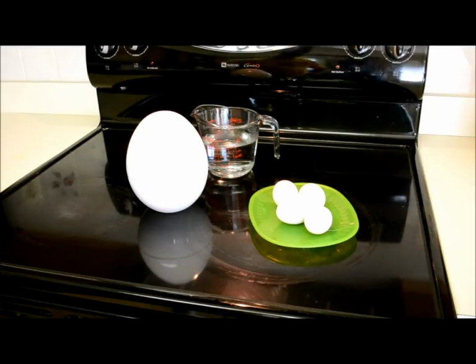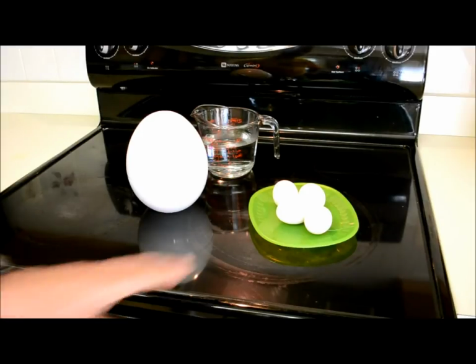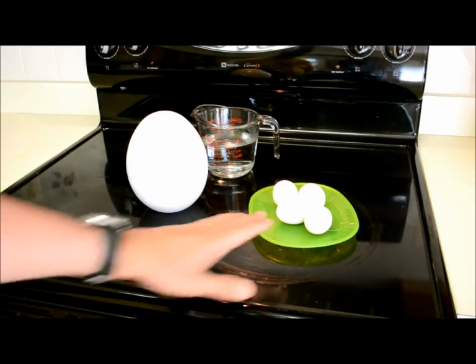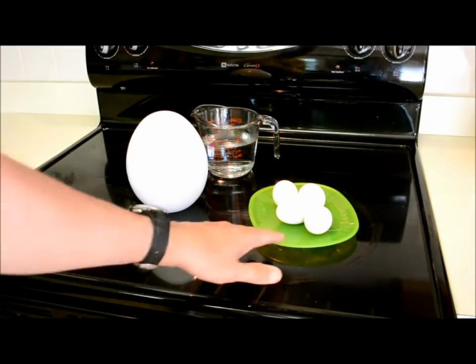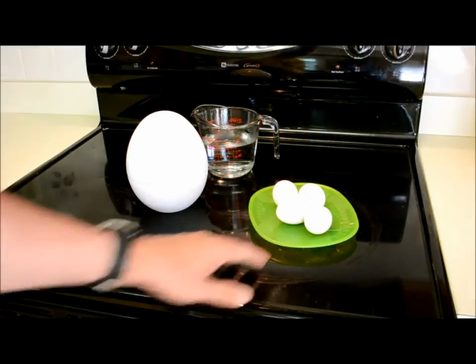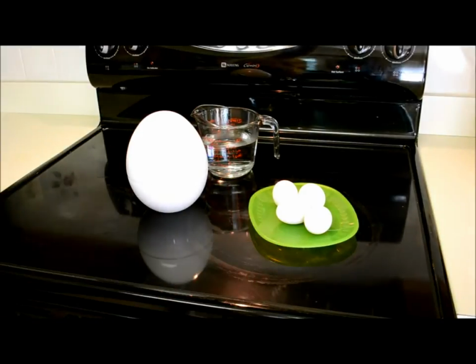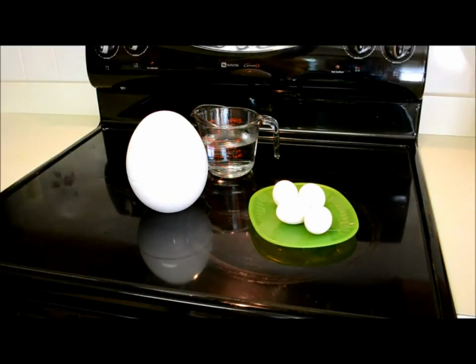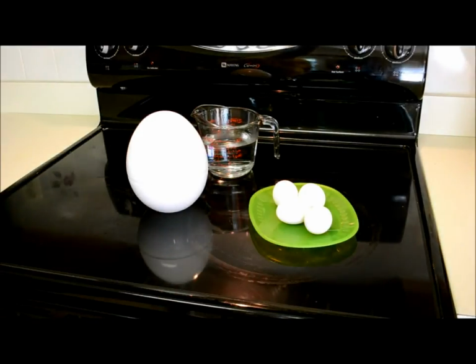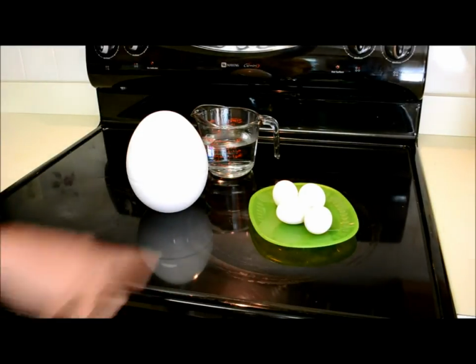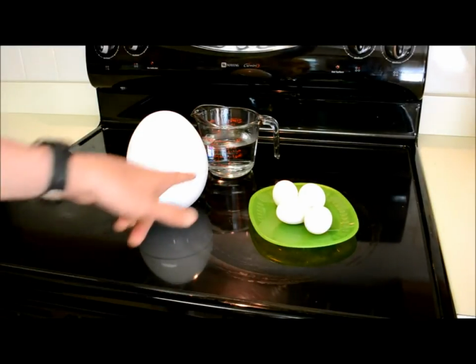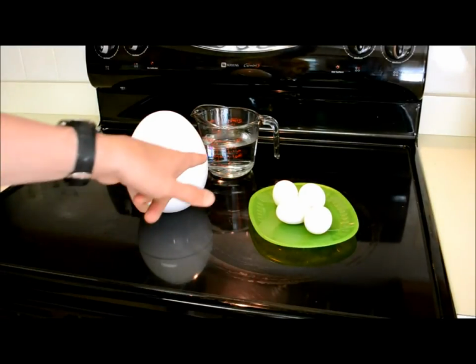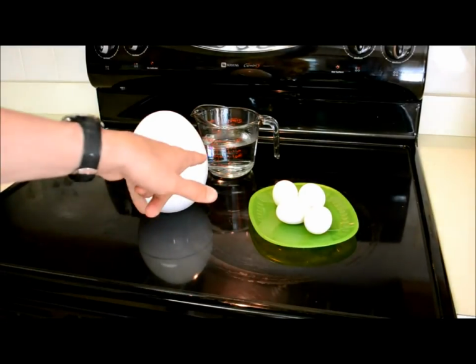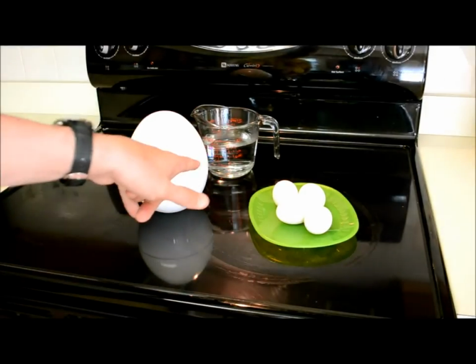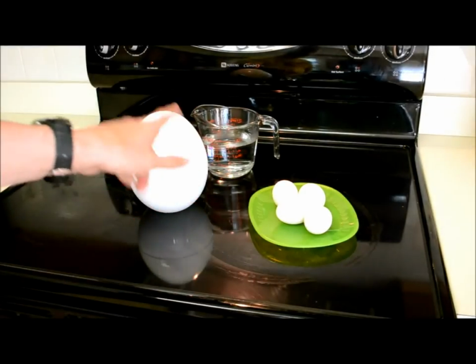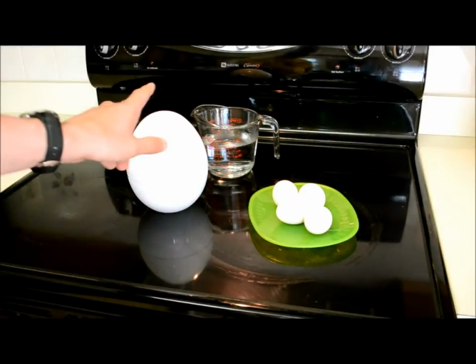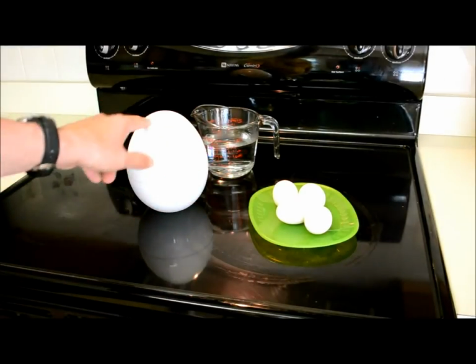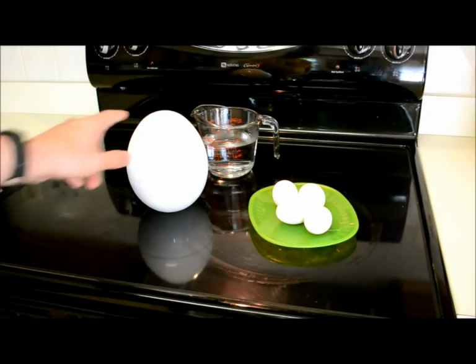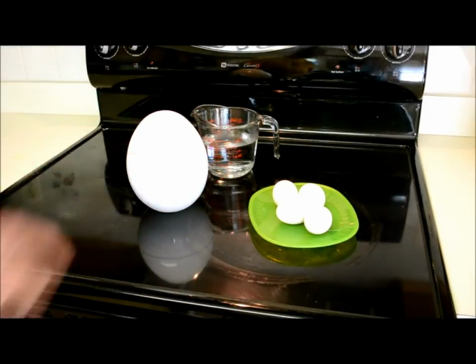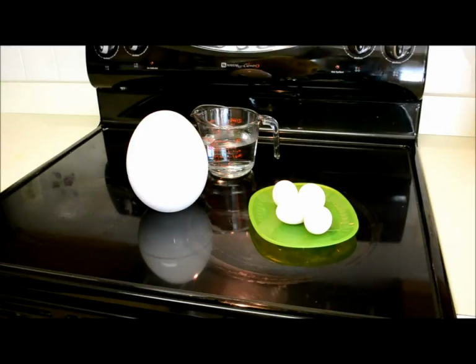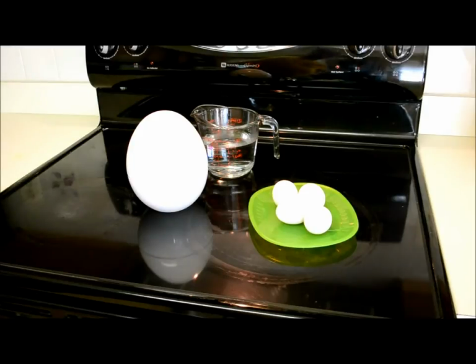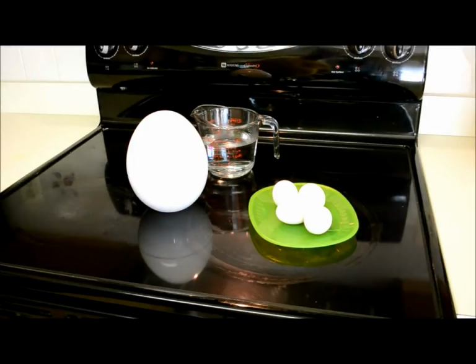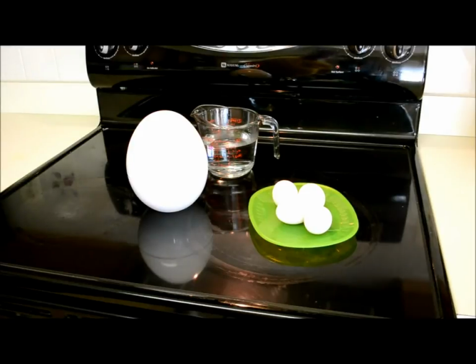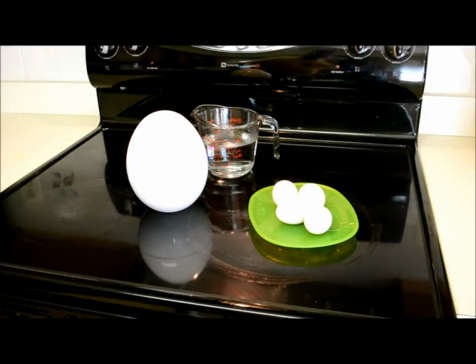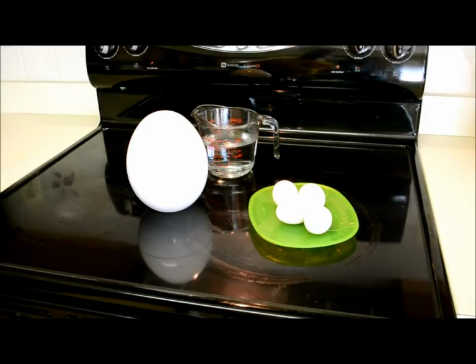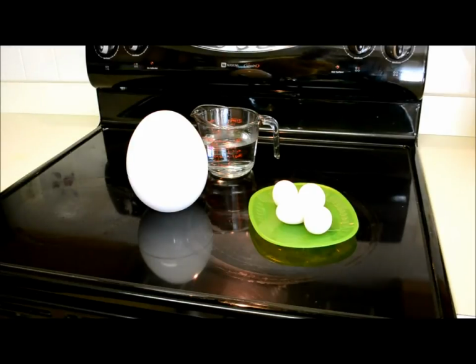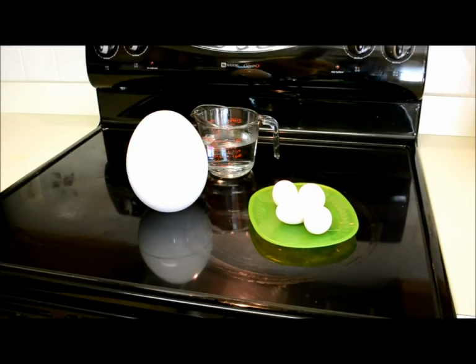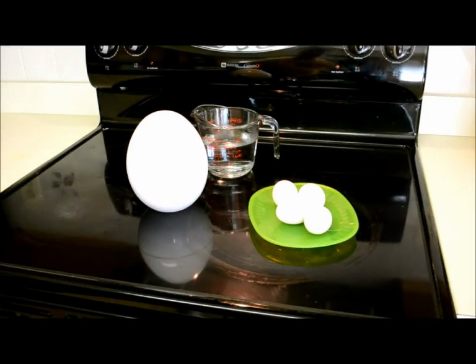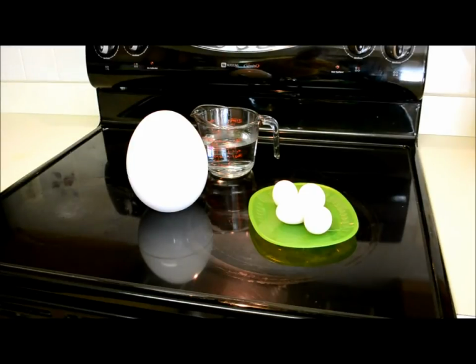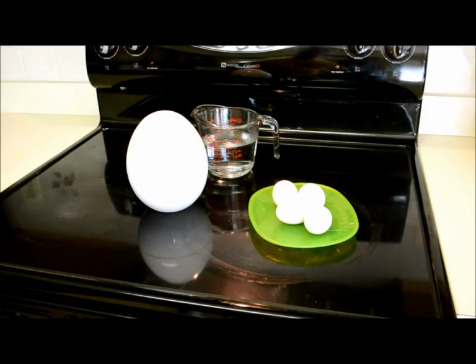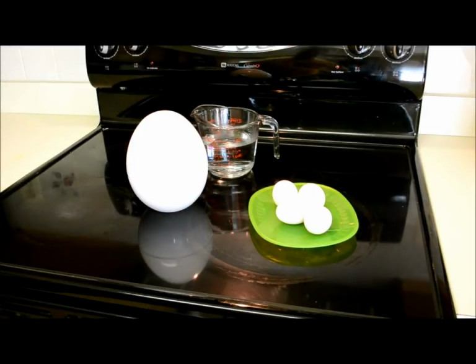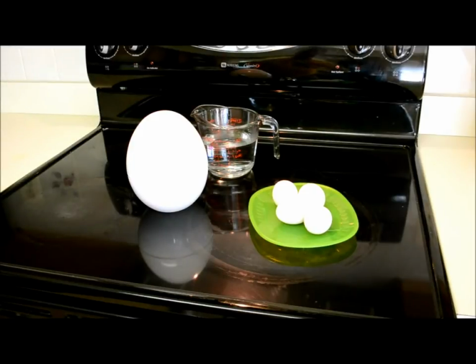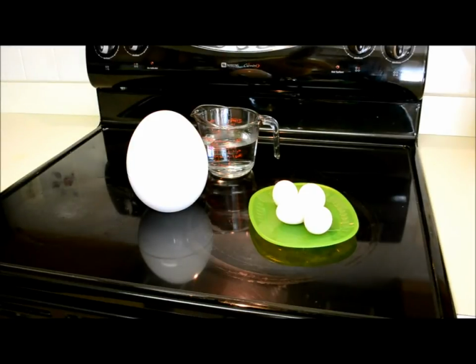I've got four eggs, two cups of water, and this microwave egg cooker. We're gonna give it a shot.